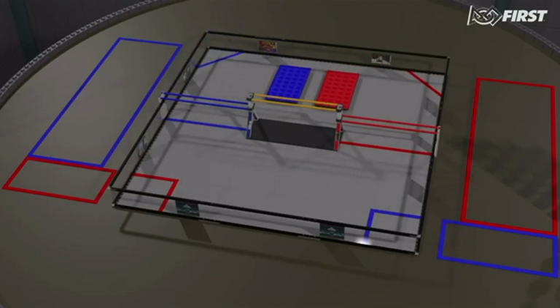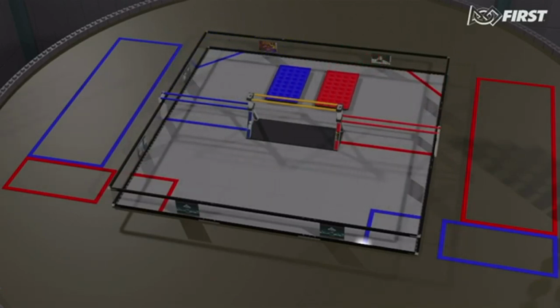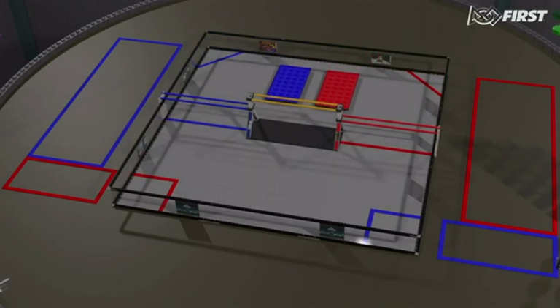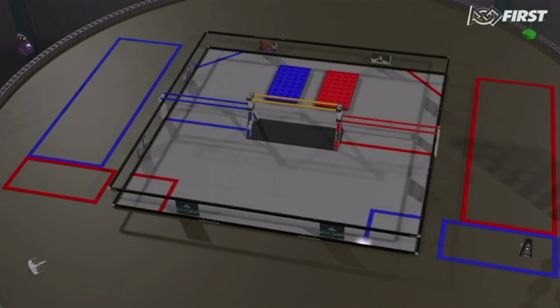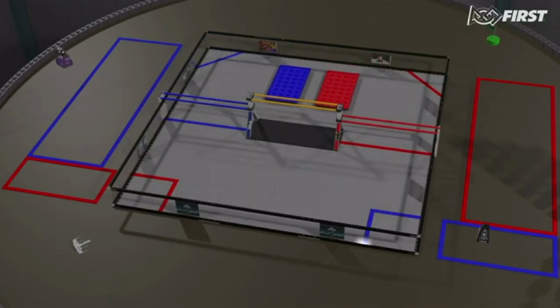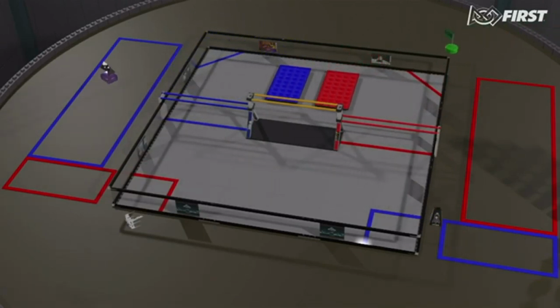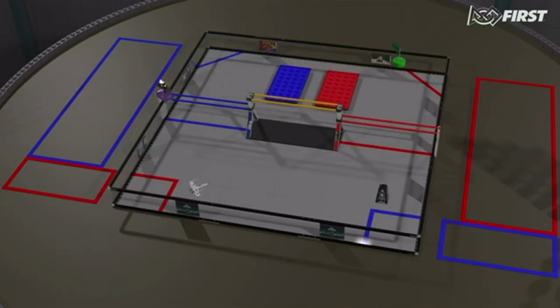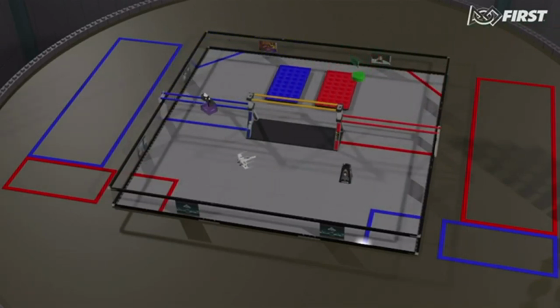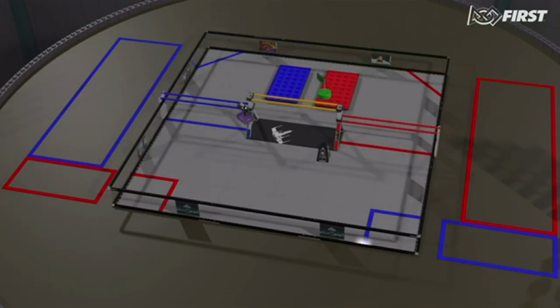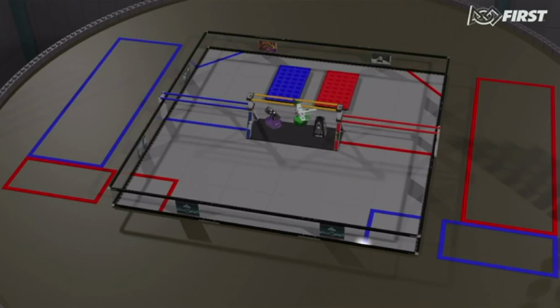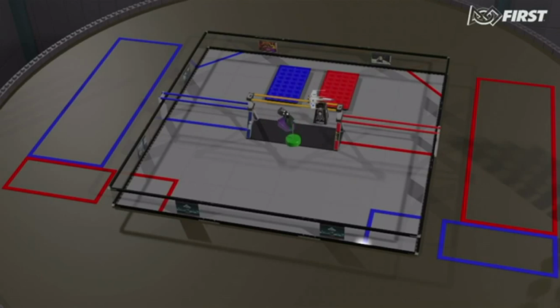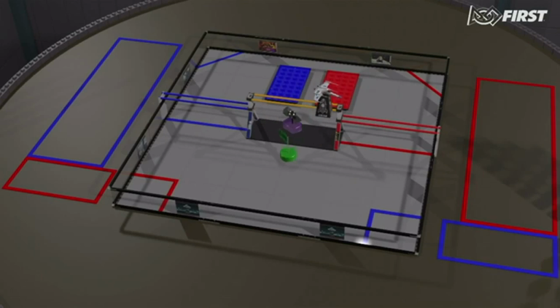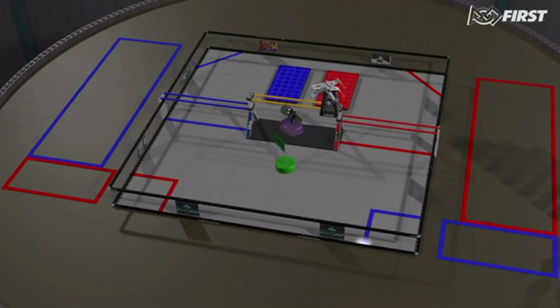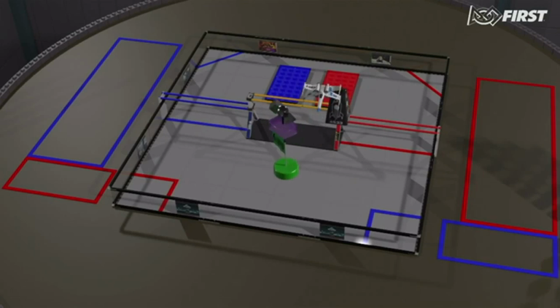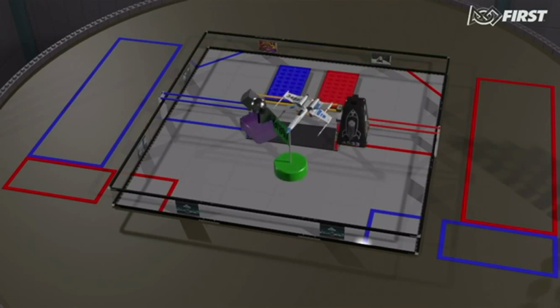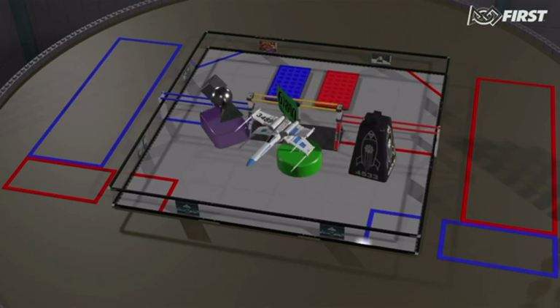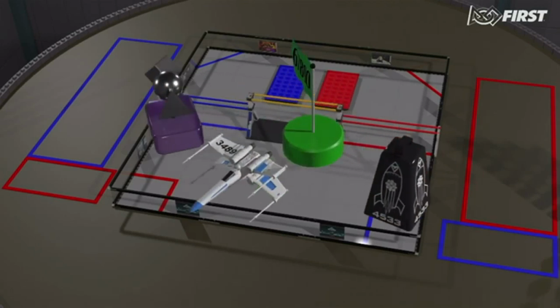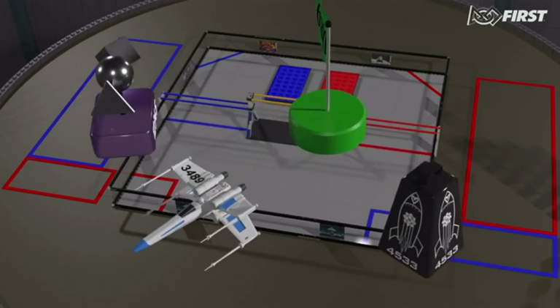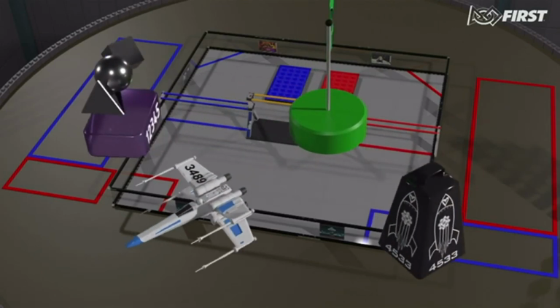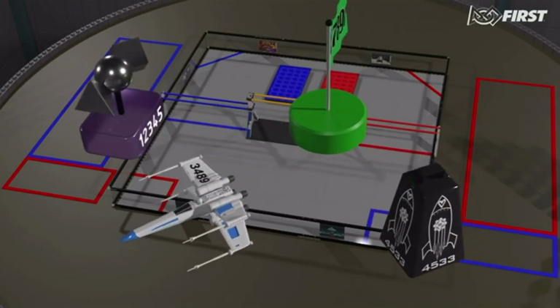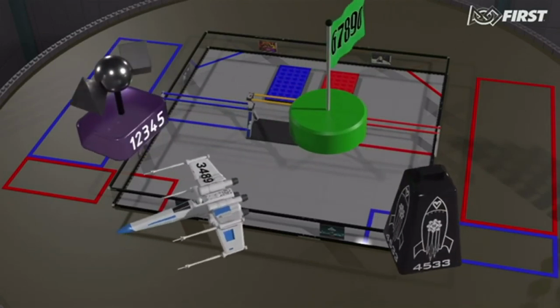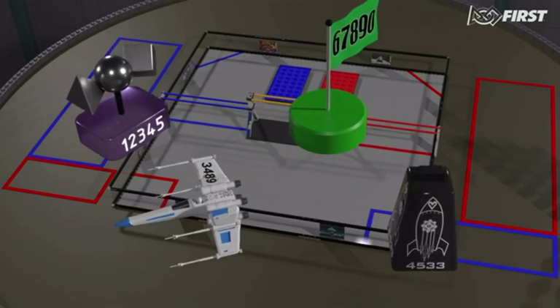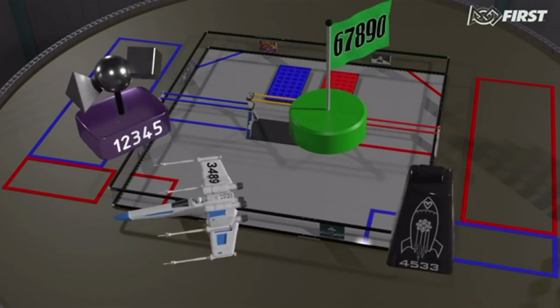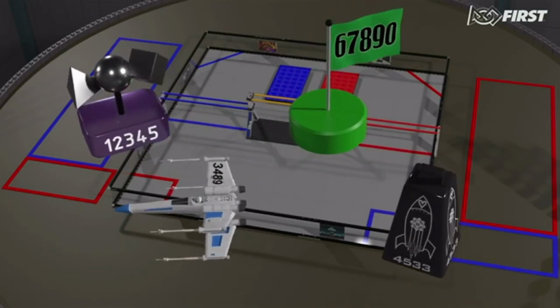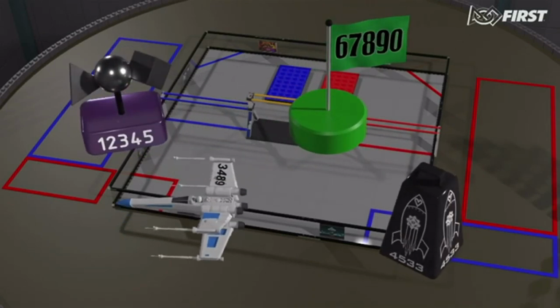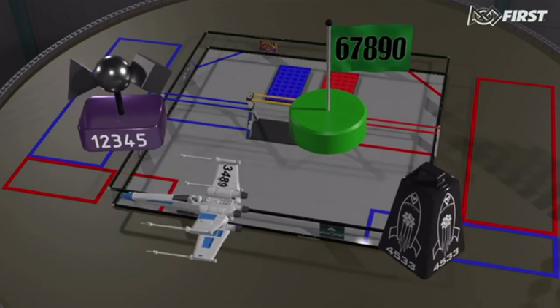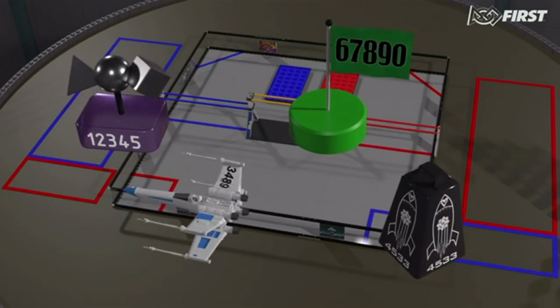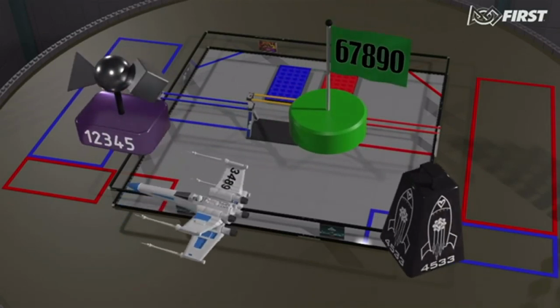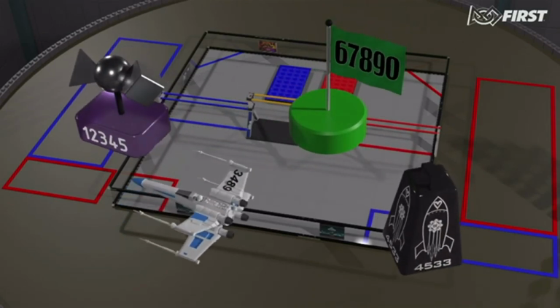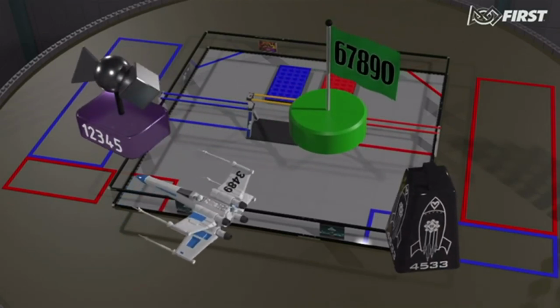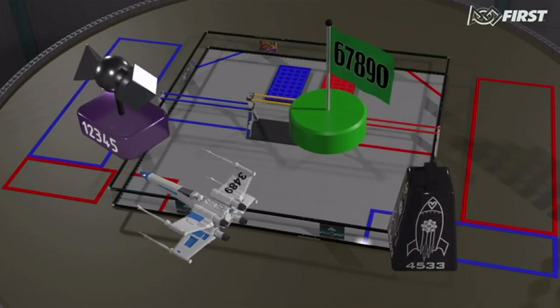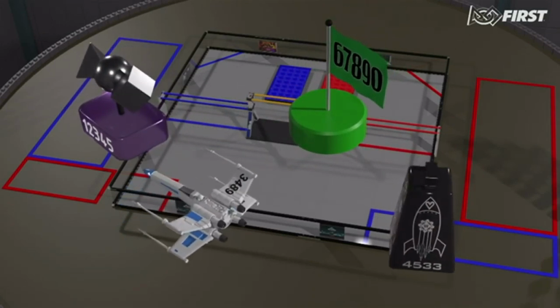Each team can design and build a special capstone, which may be used to score additional points.